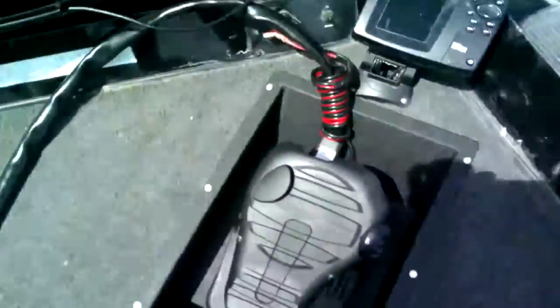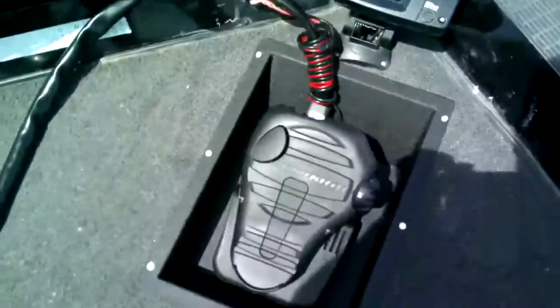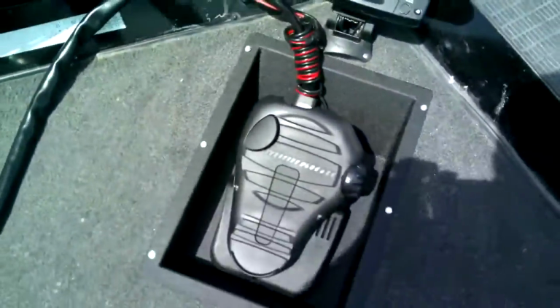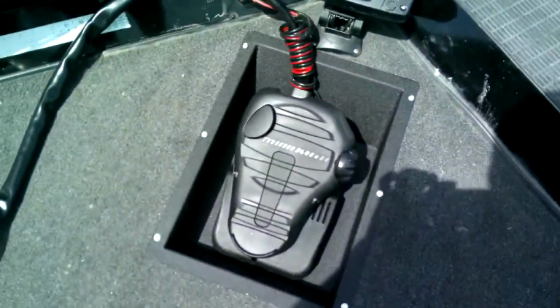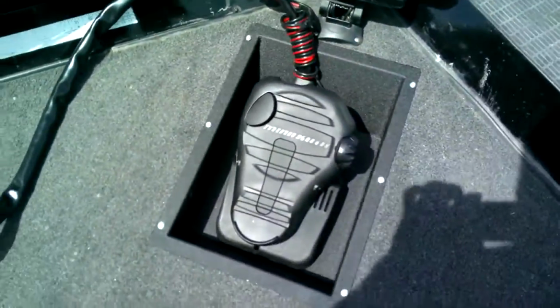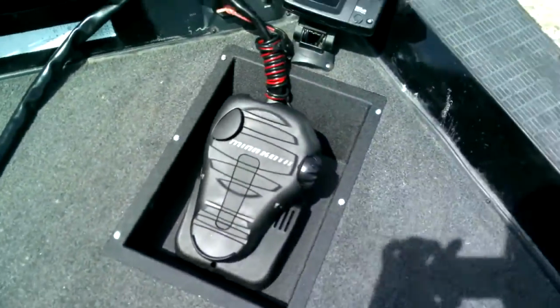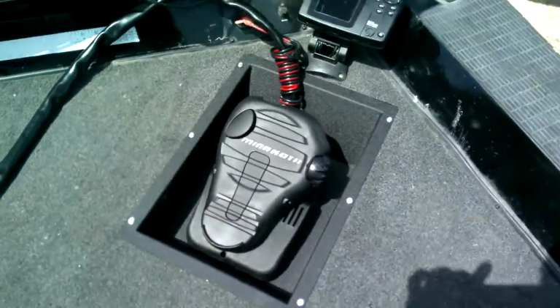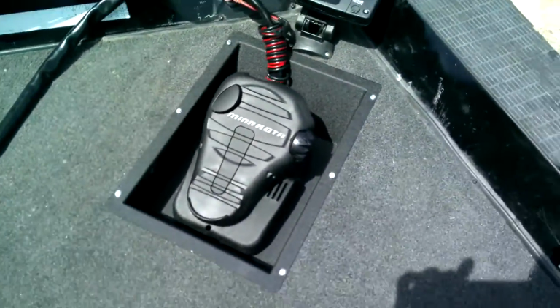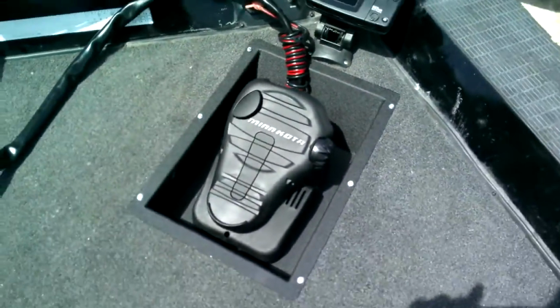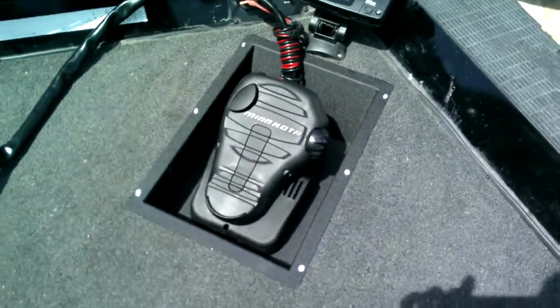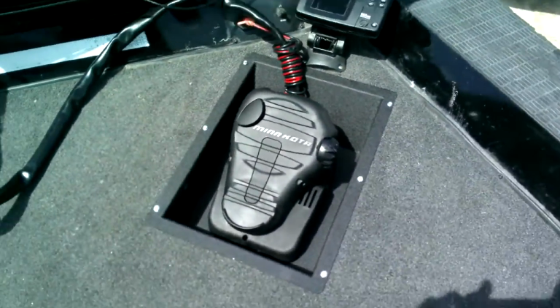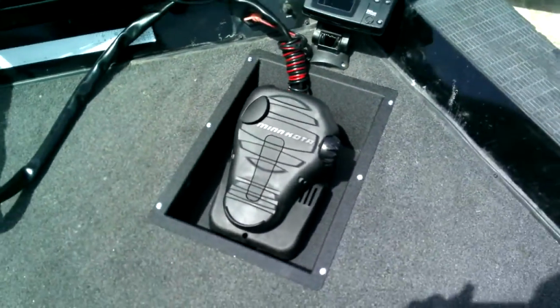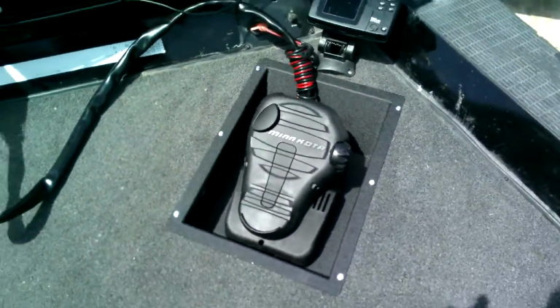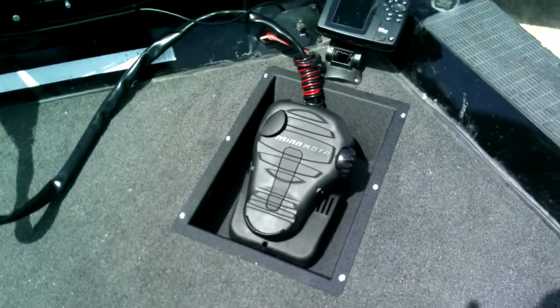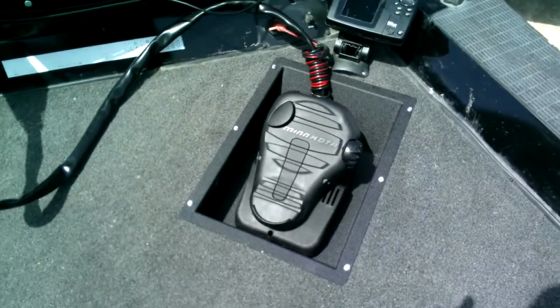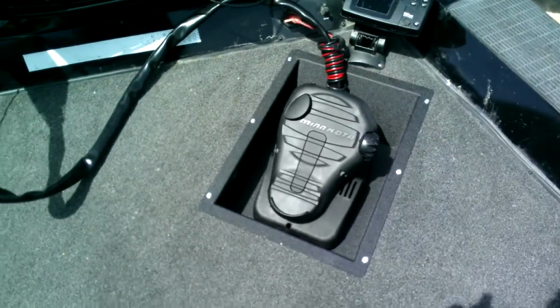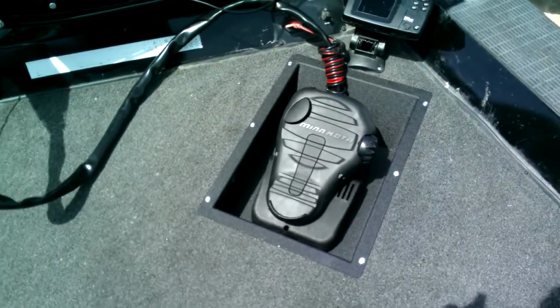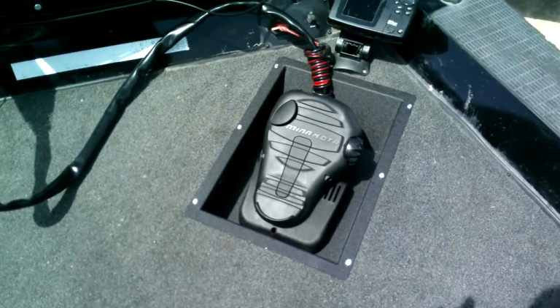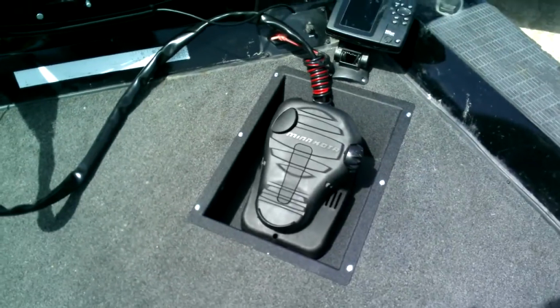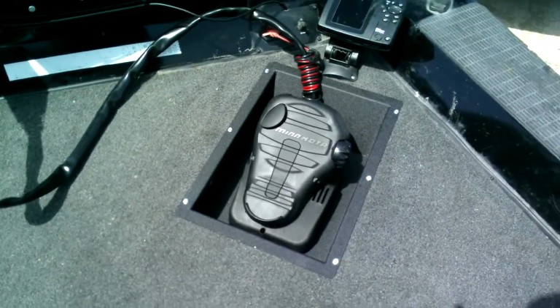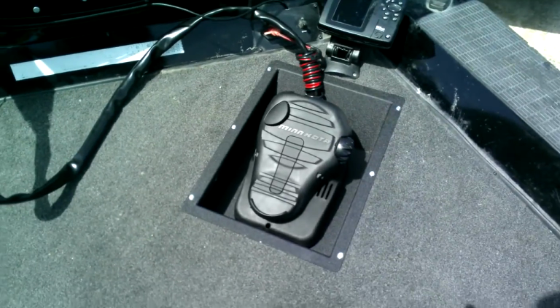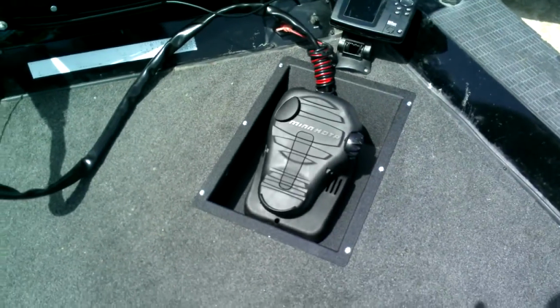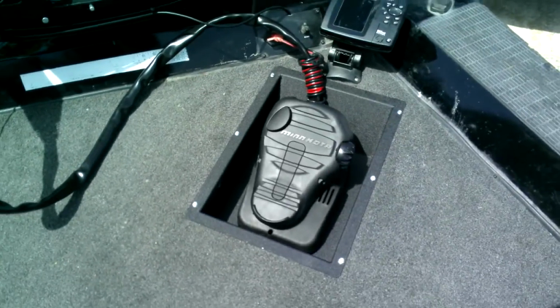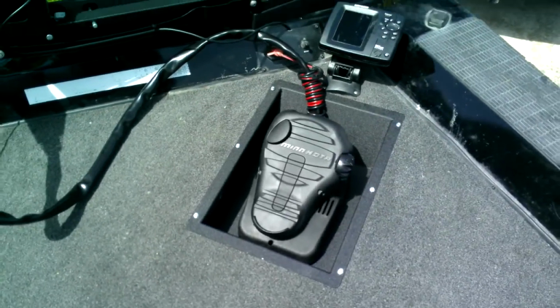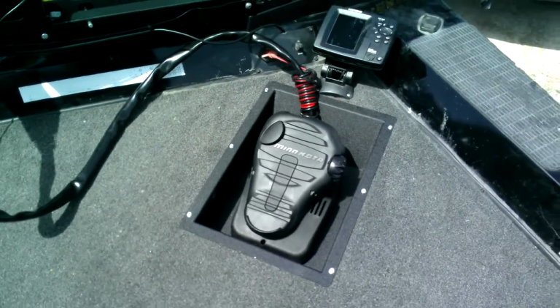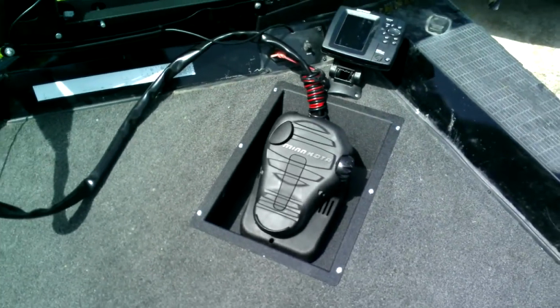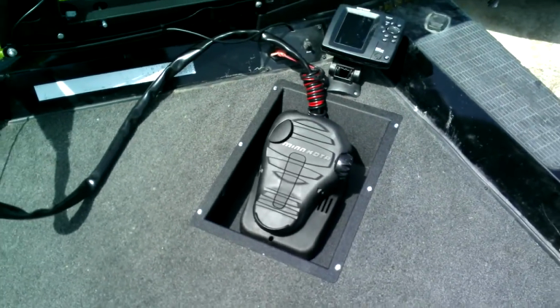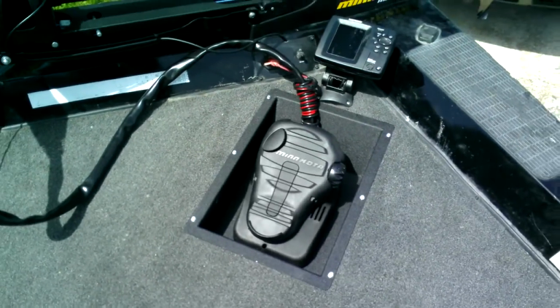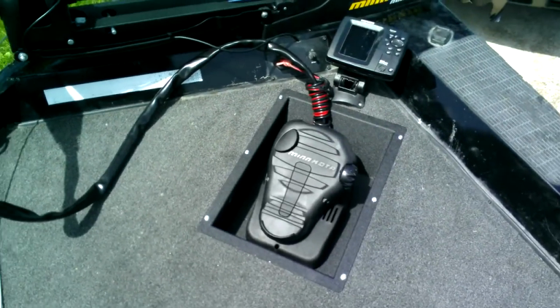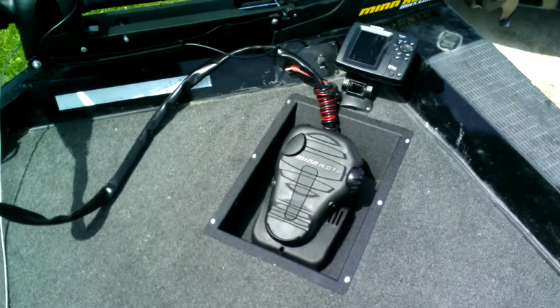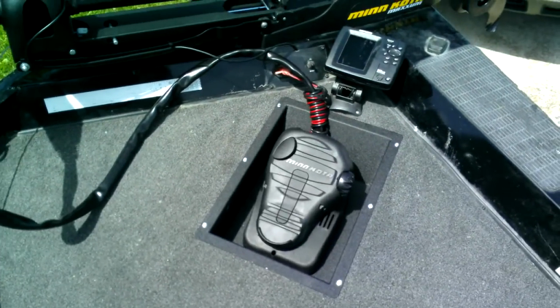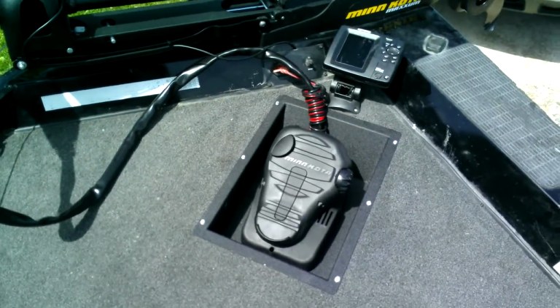That's a Minn Kota Maxim 70. I put the pan in — there's the finished pan. Fairly easy job.